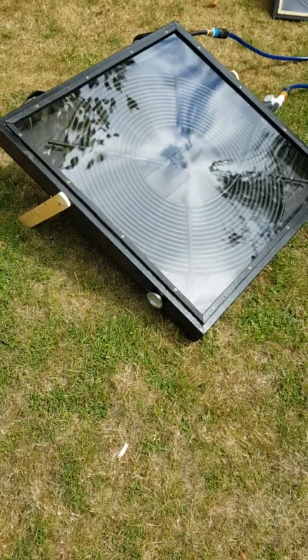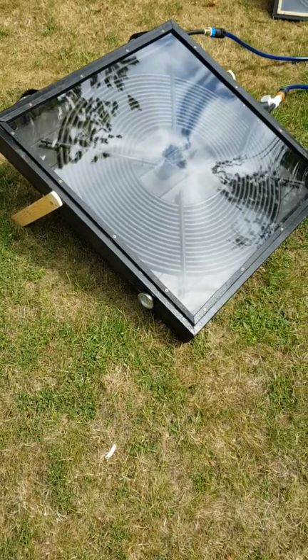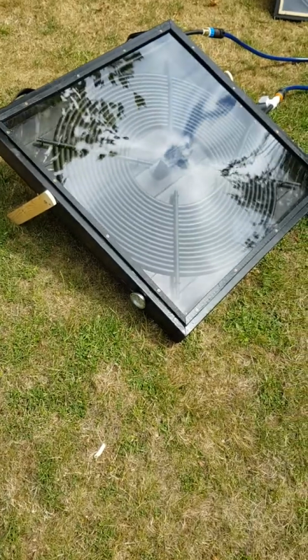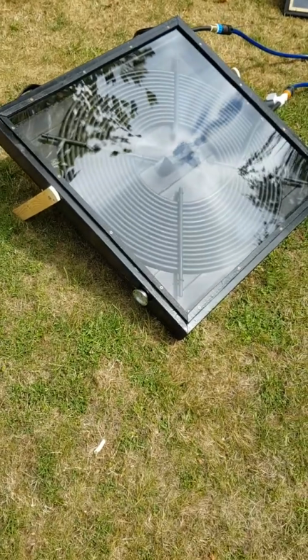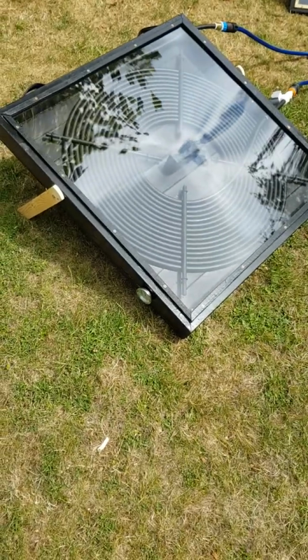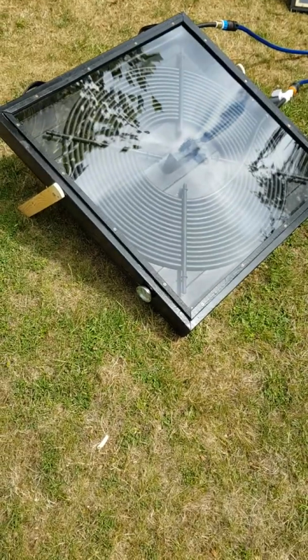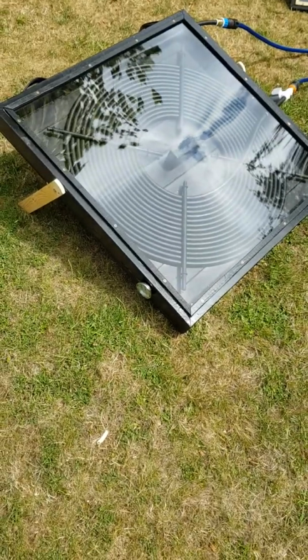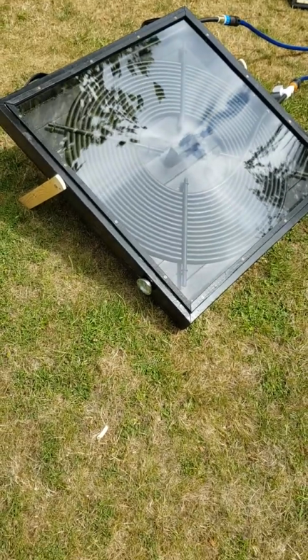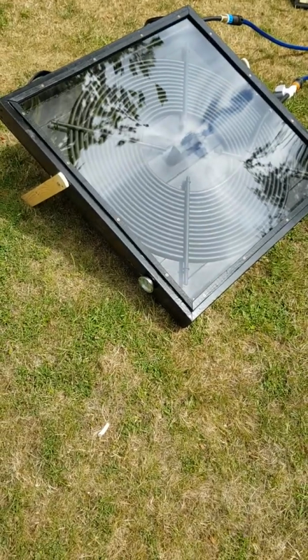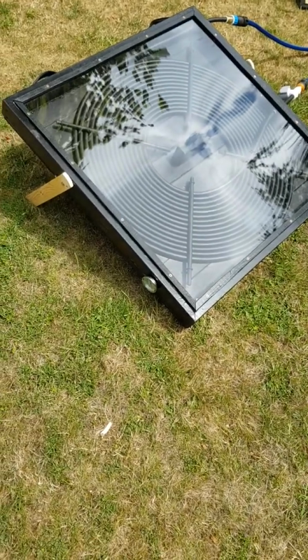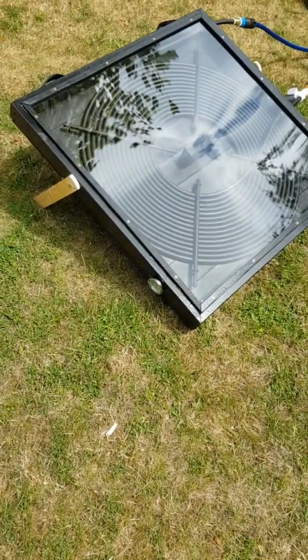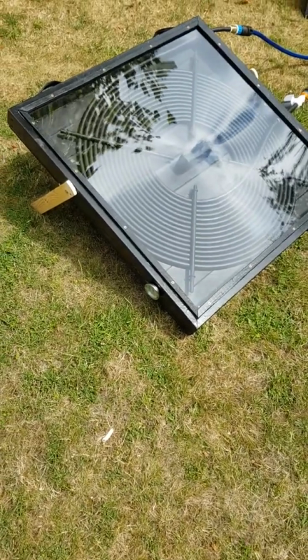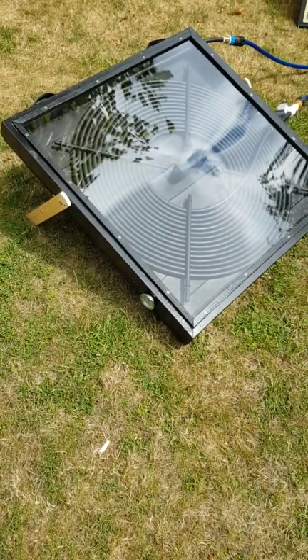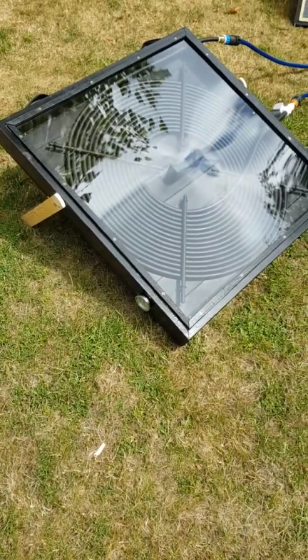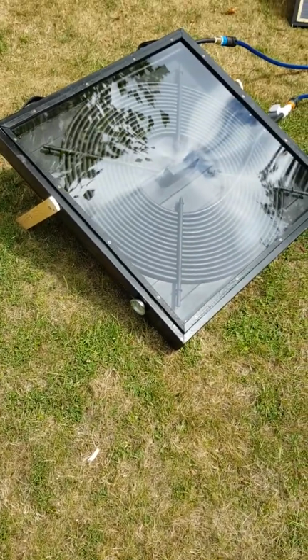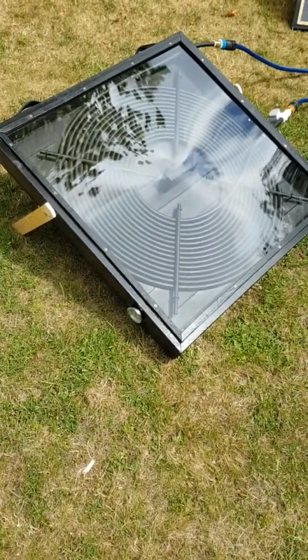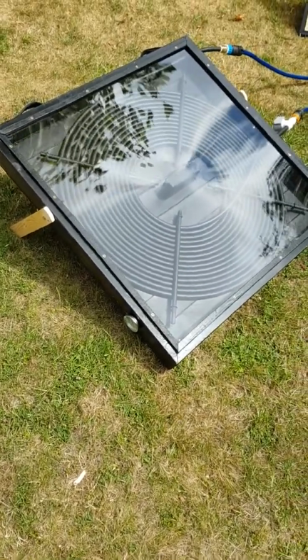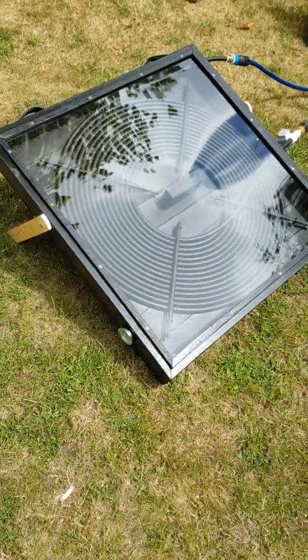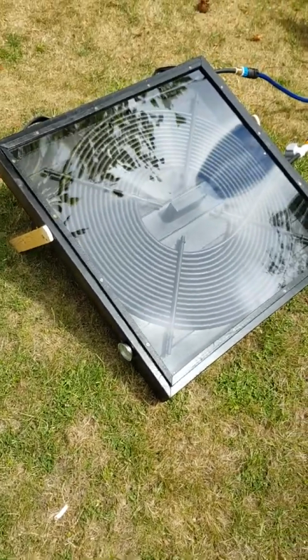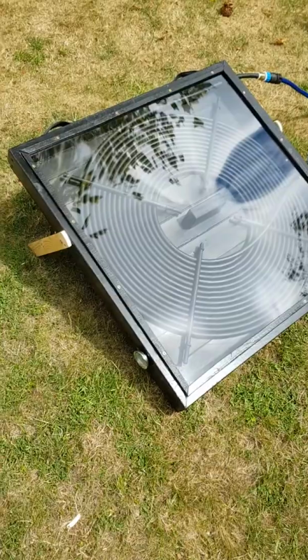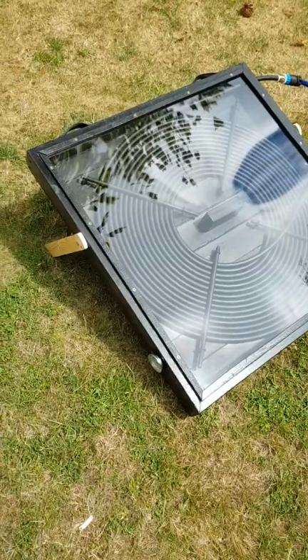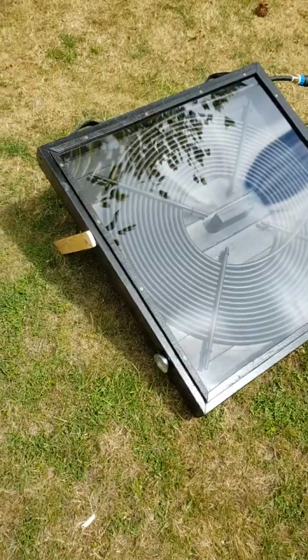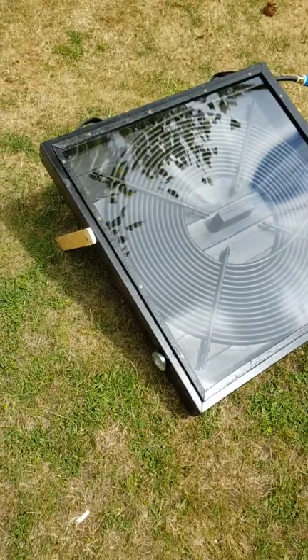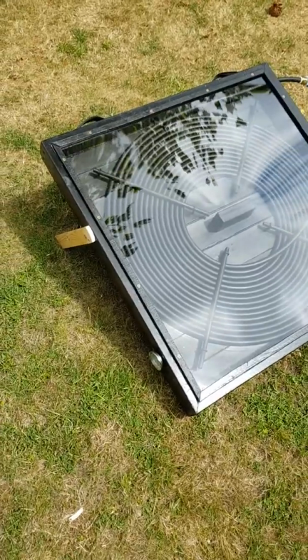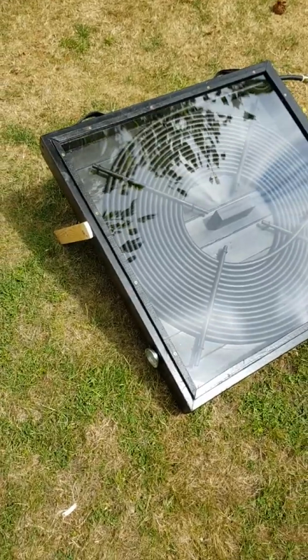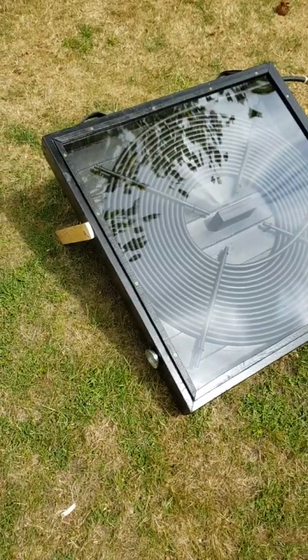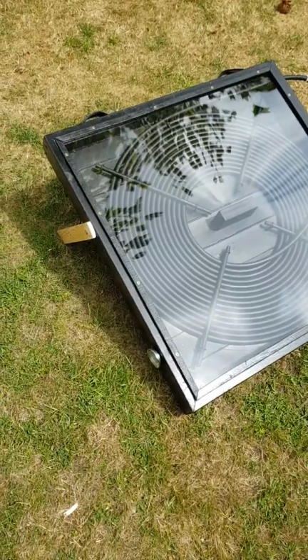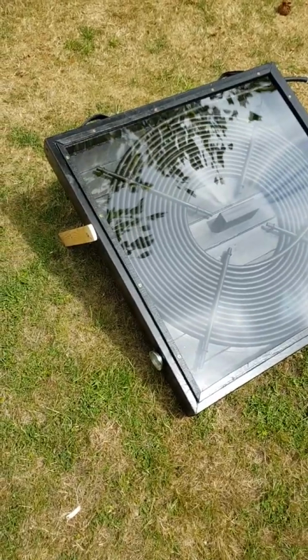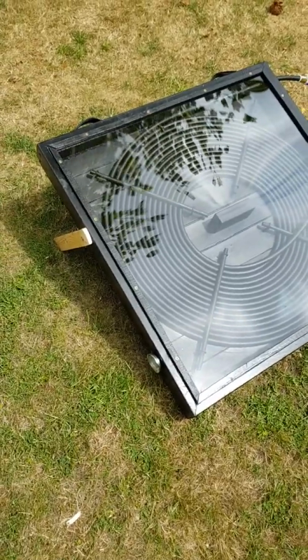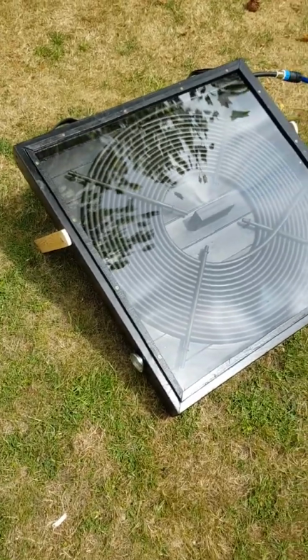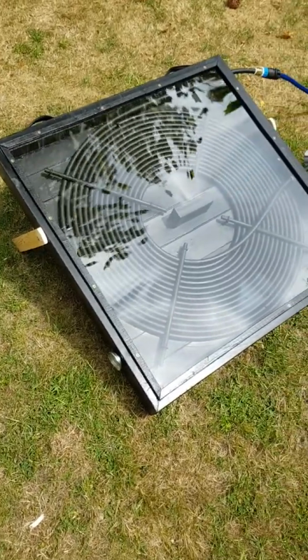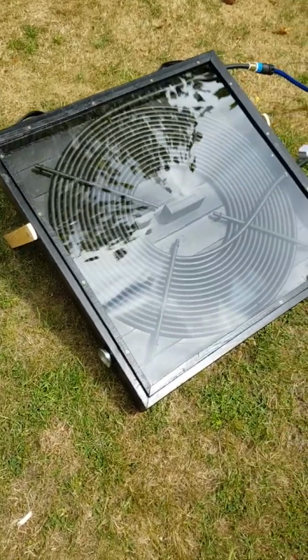So here is my solar water heater. It's actually just made out of timber, and it's approximately 31 inches by 31 inches.